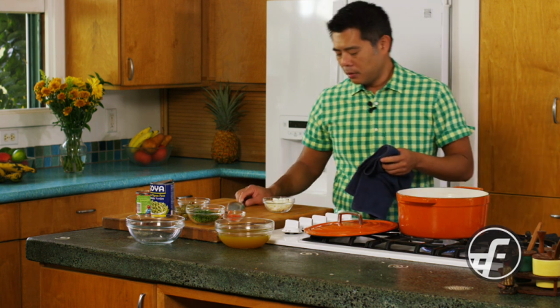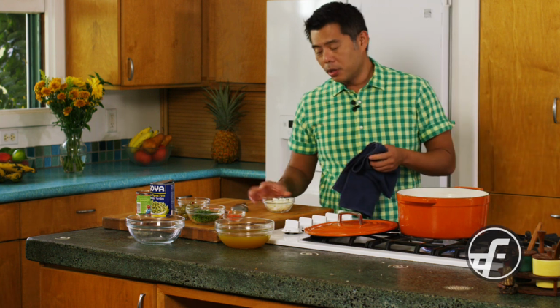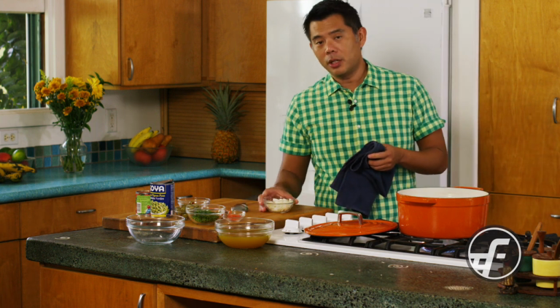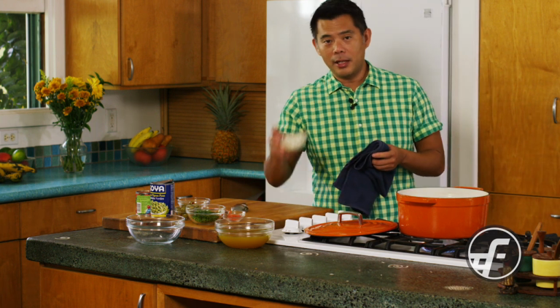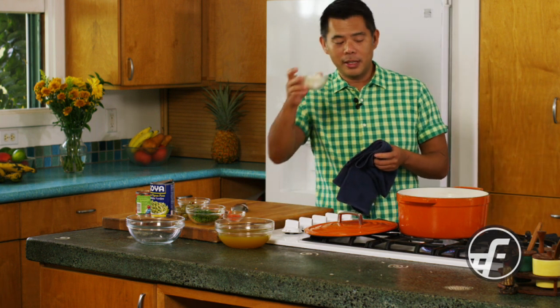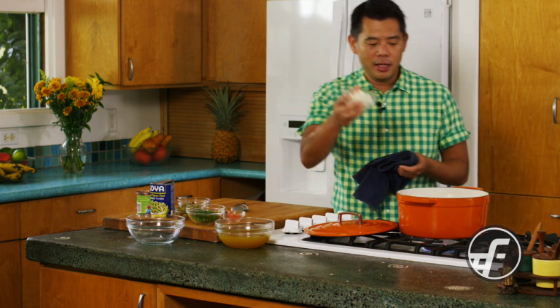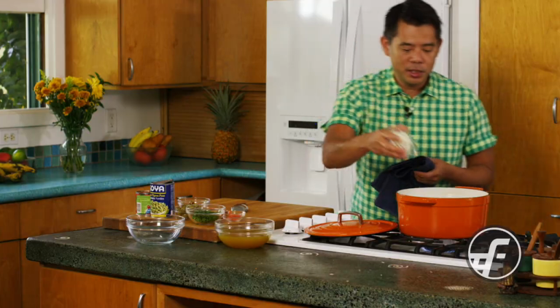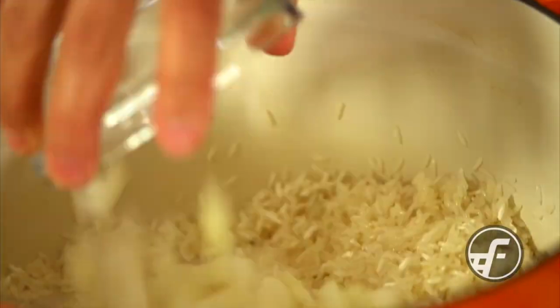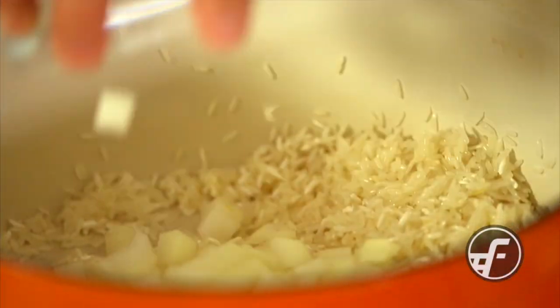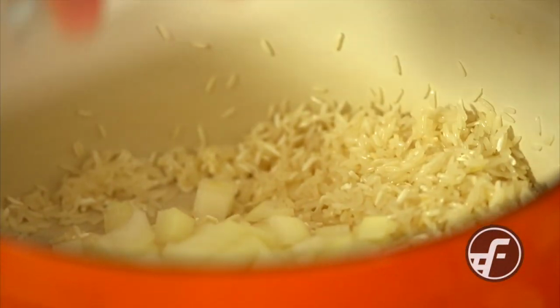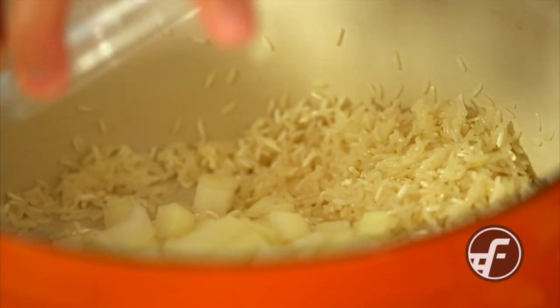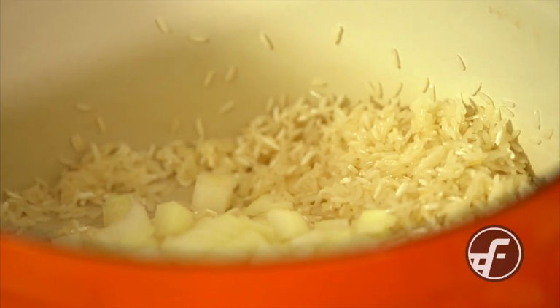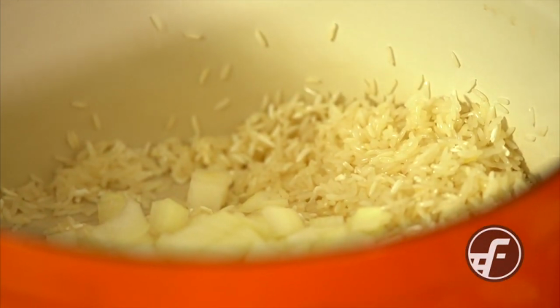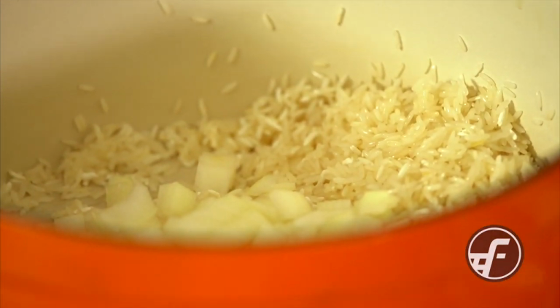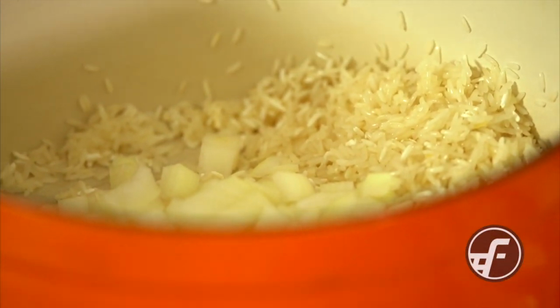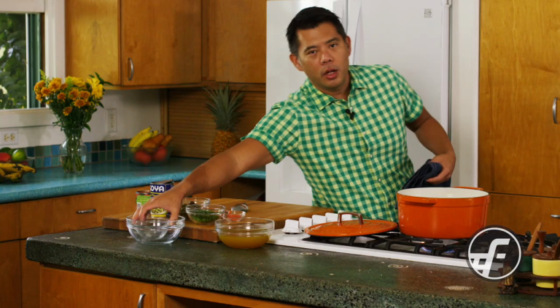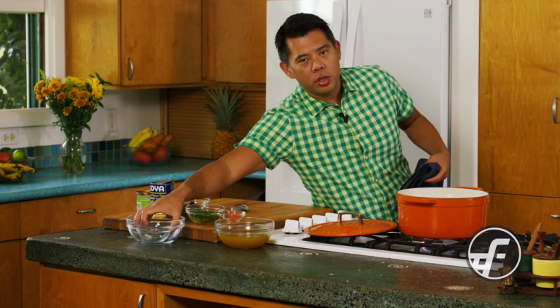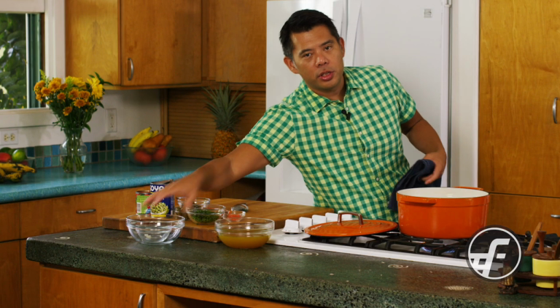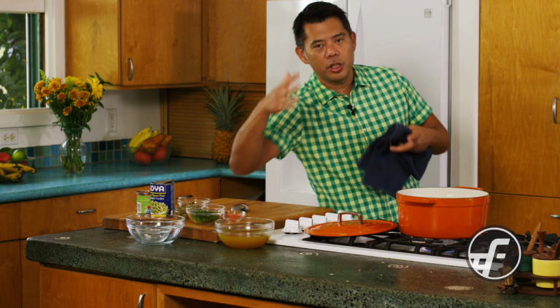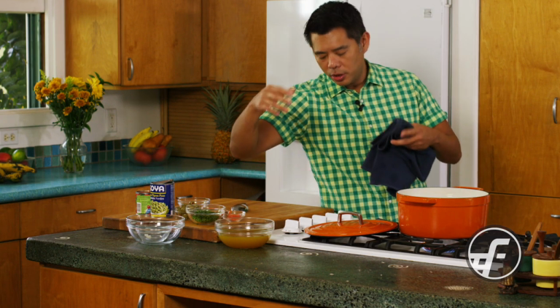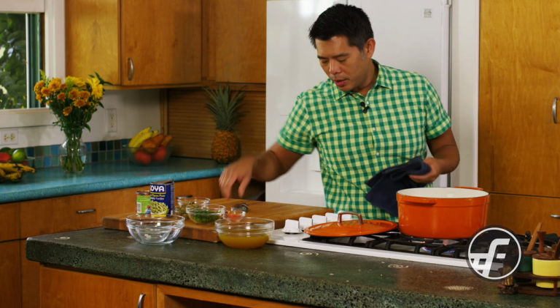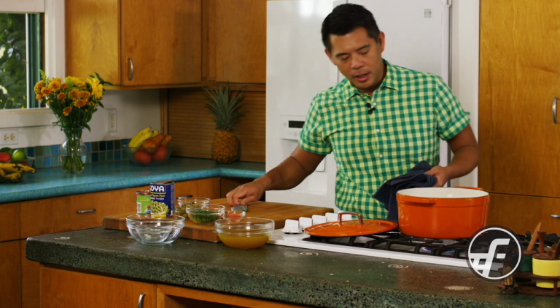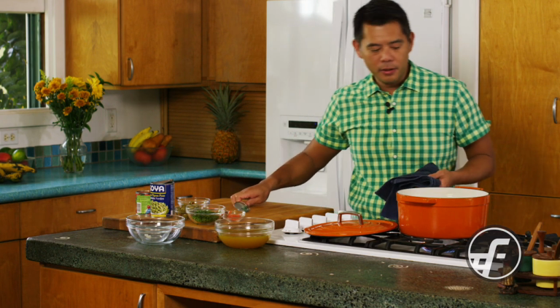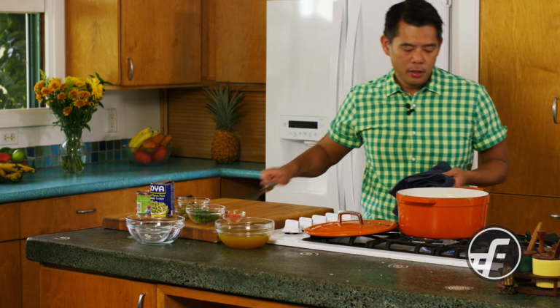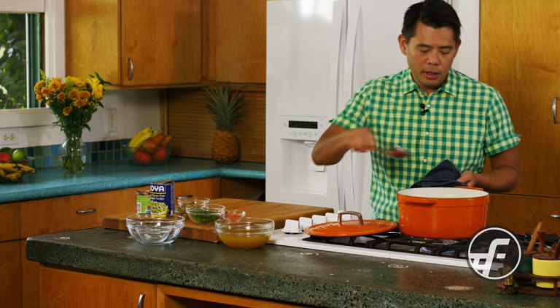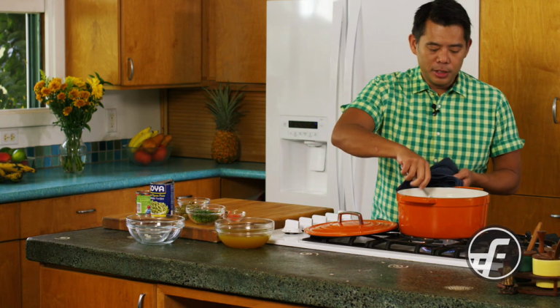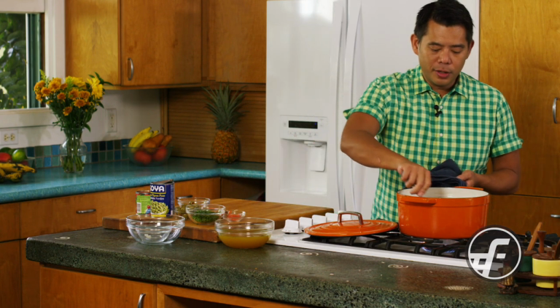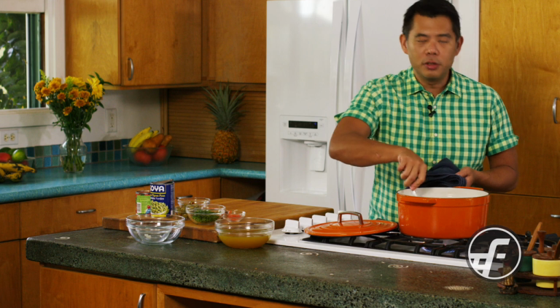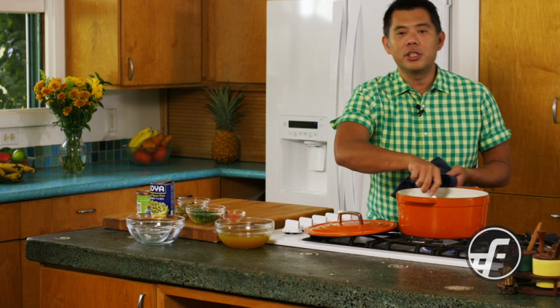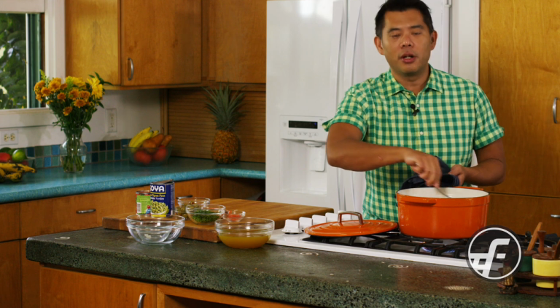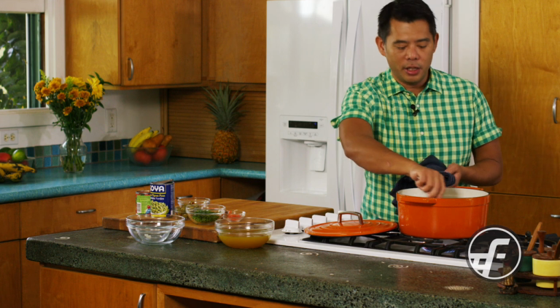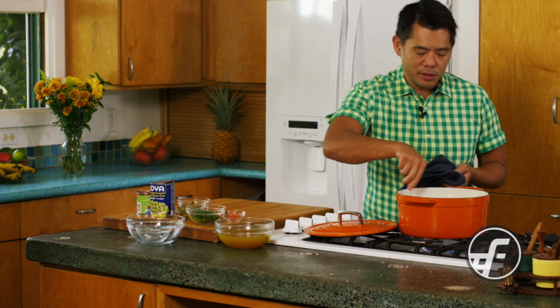I'm also going to add diced onions into the pot, and we want to cook this just so that we can get a nice translucency on the onions.